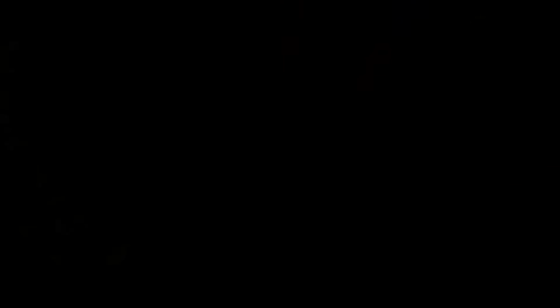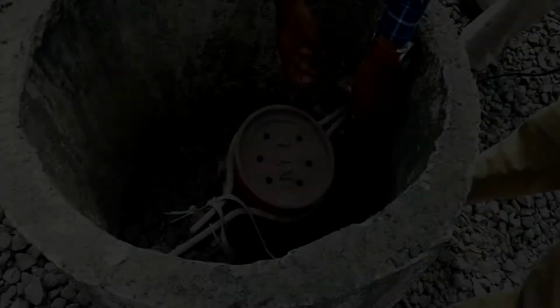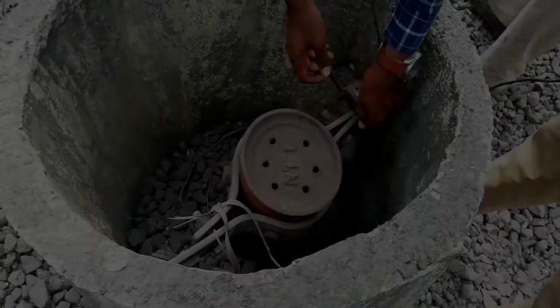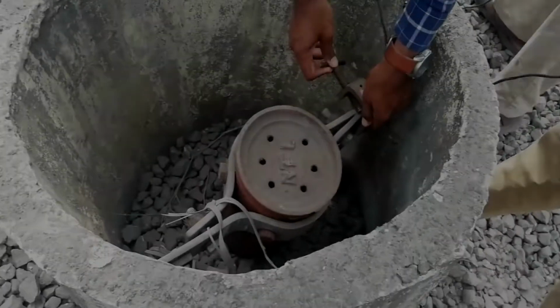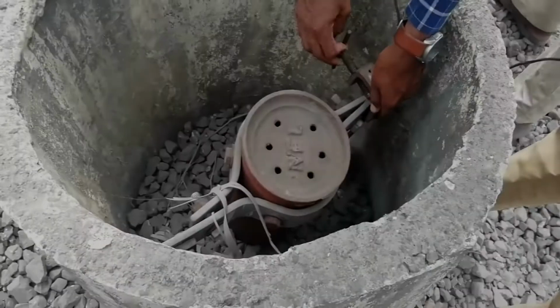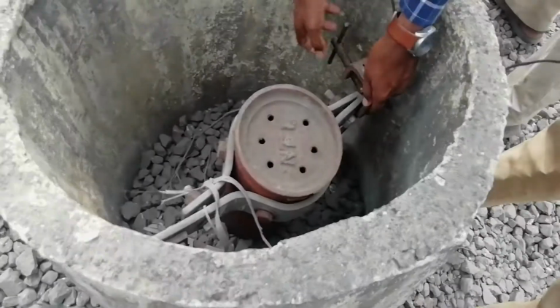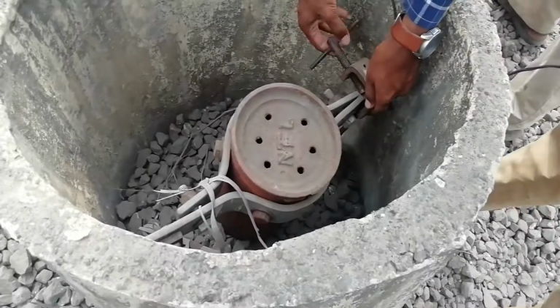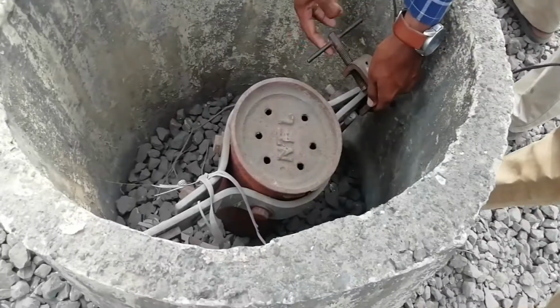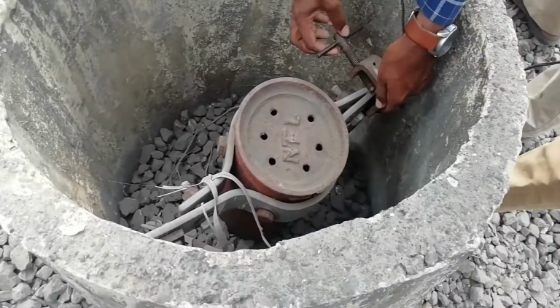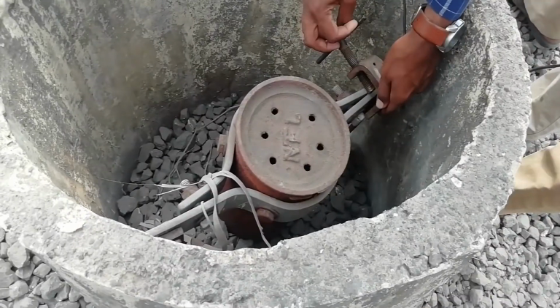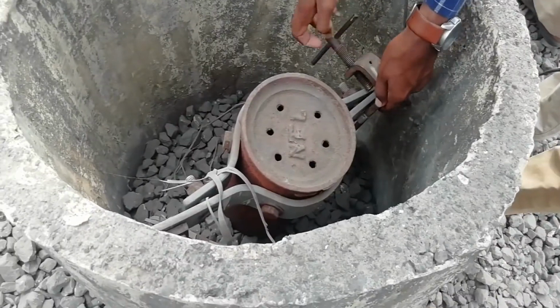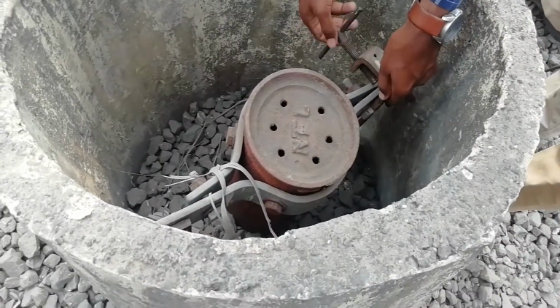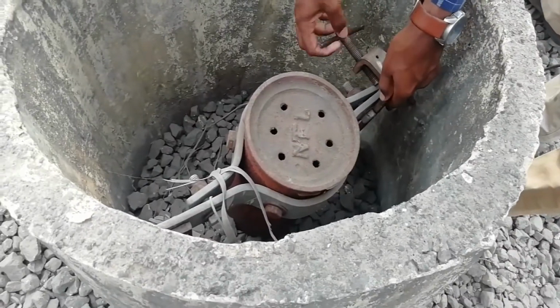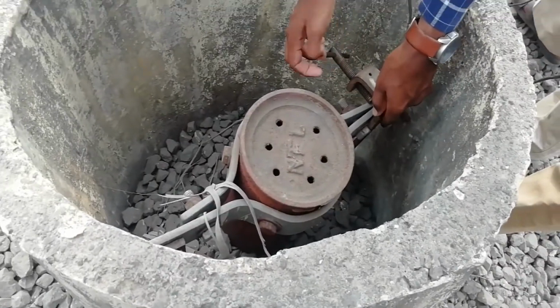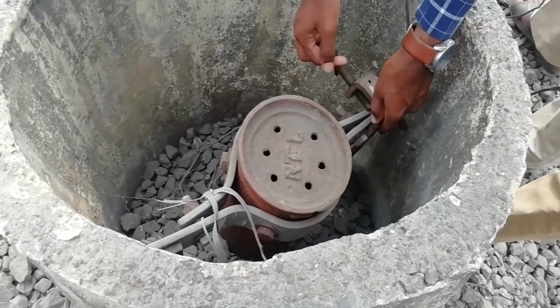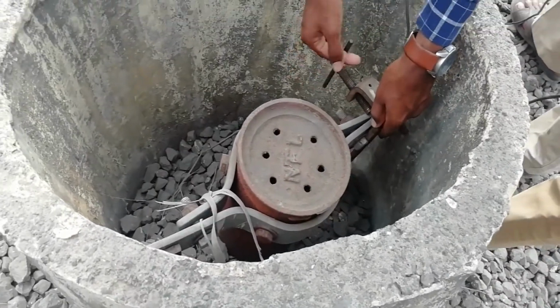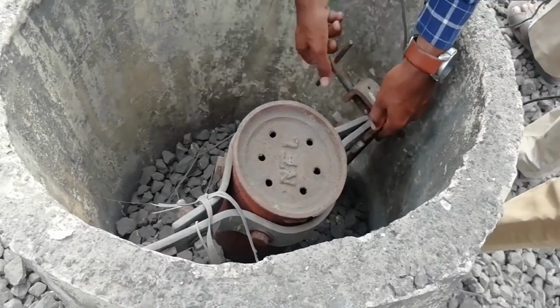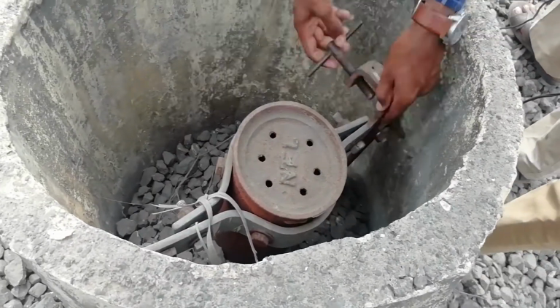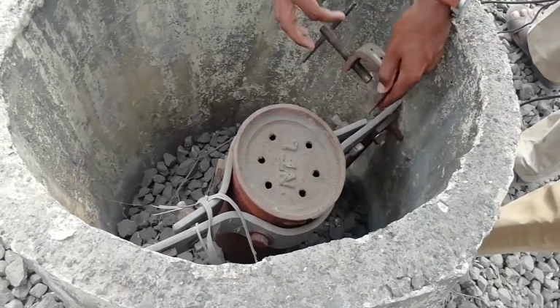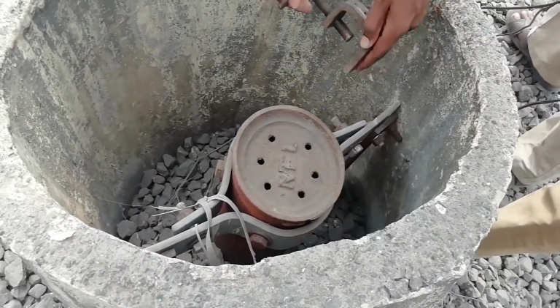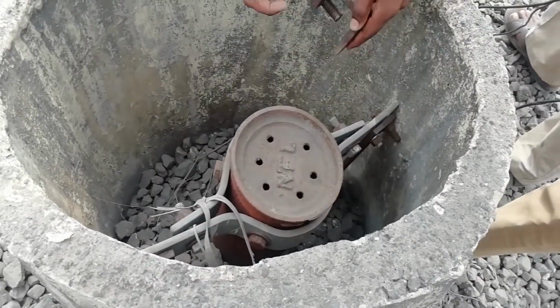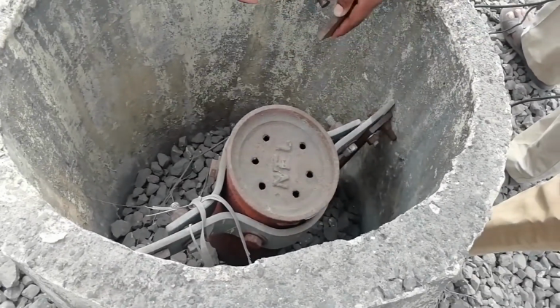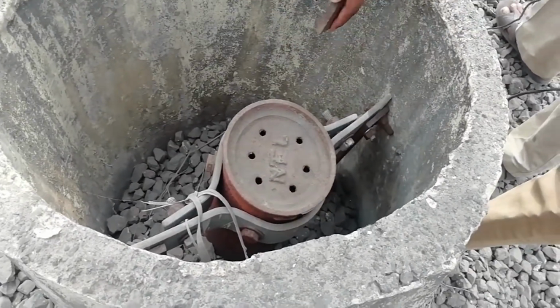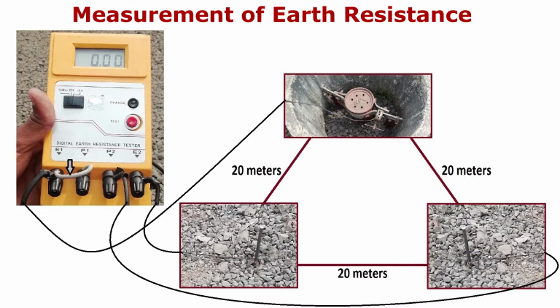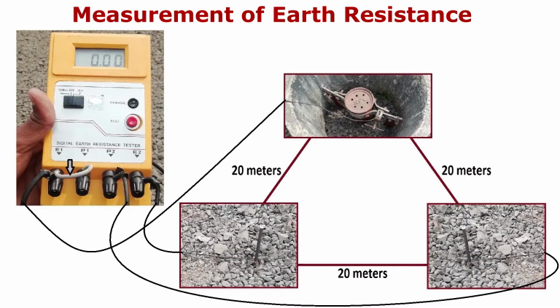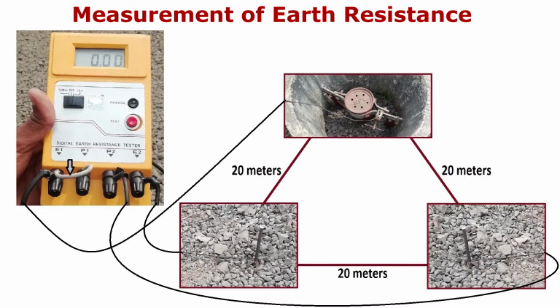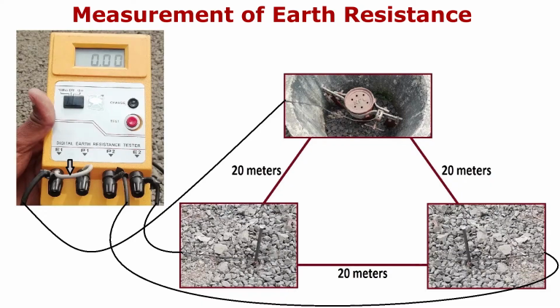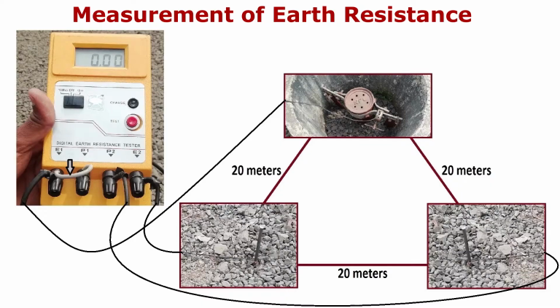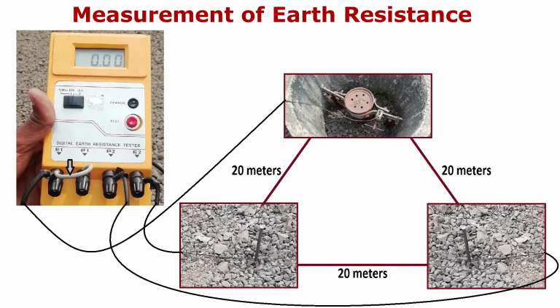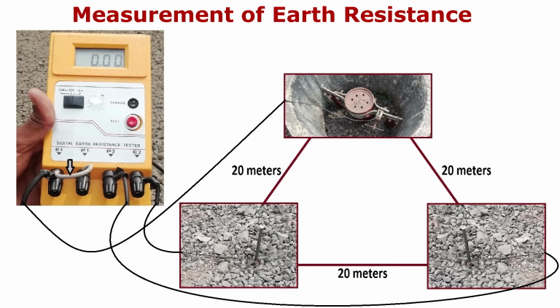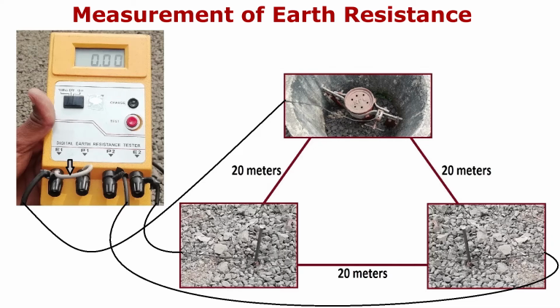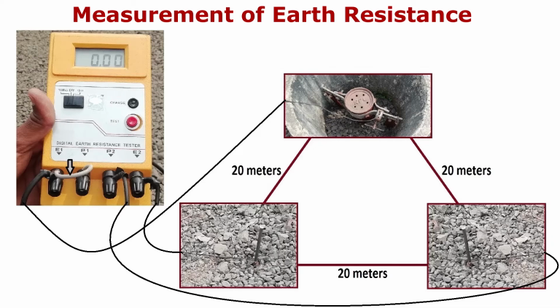Hello friends. Welcome to the channel. Today we will see the measurement of earth resistance.